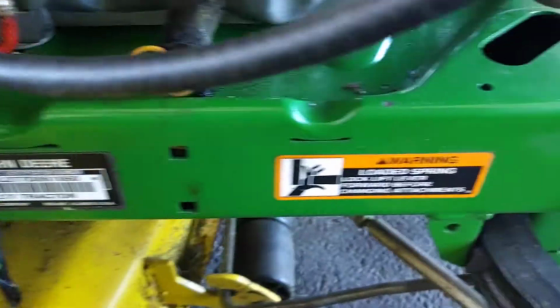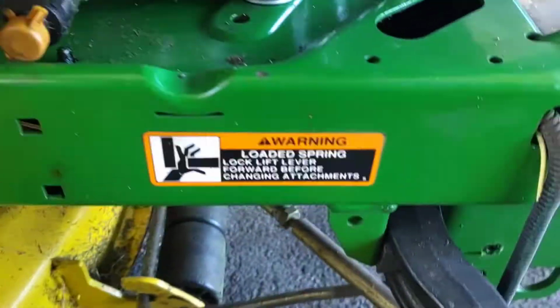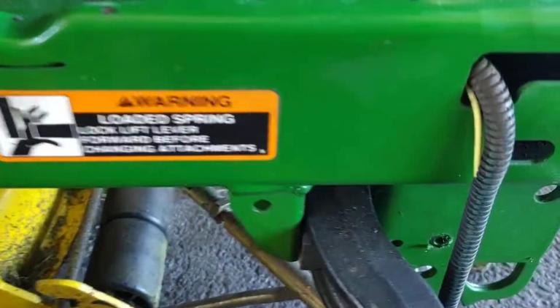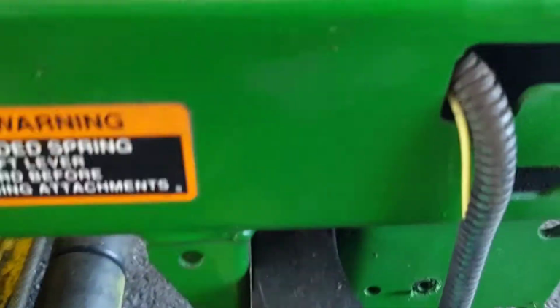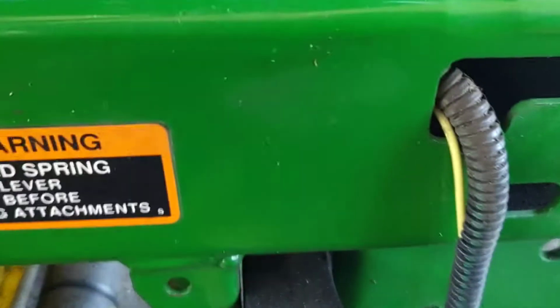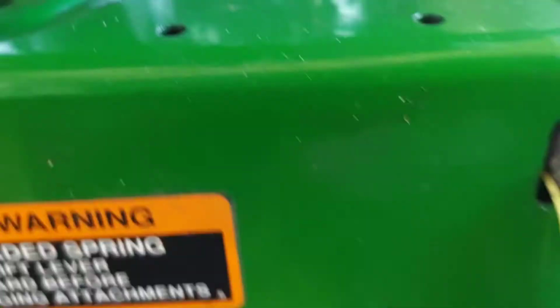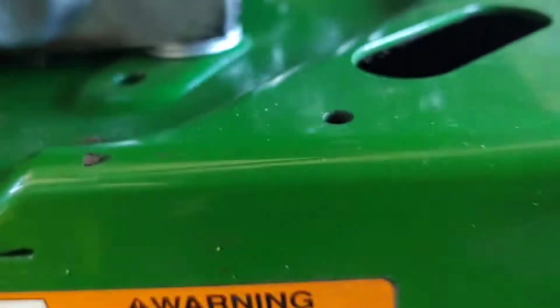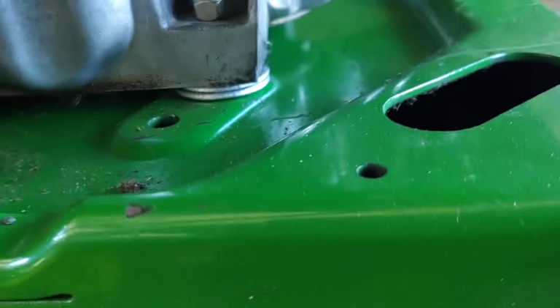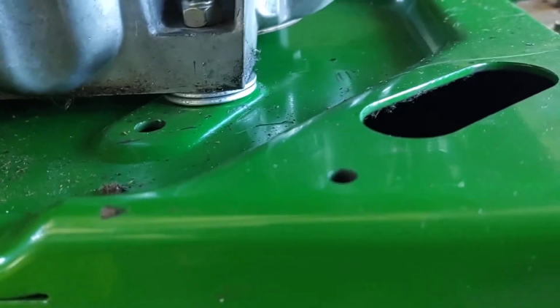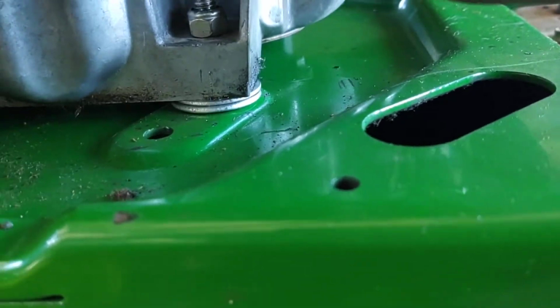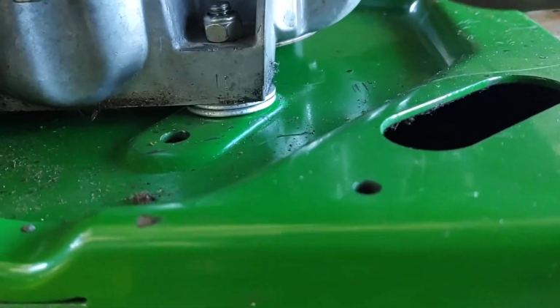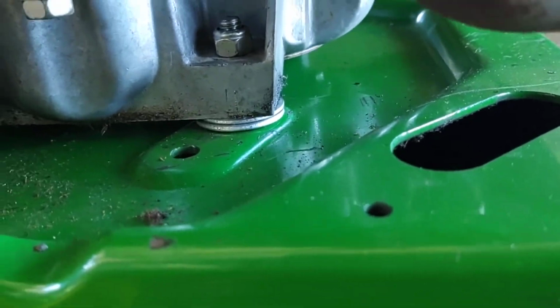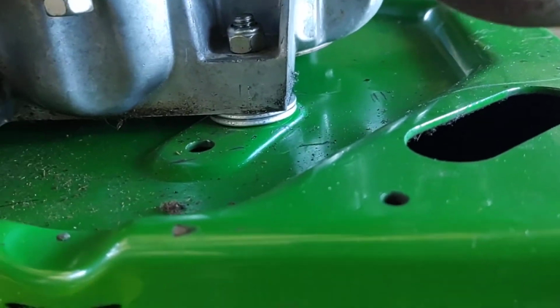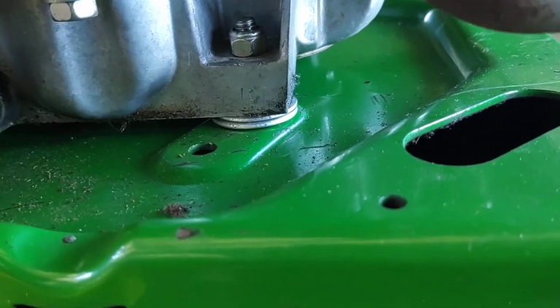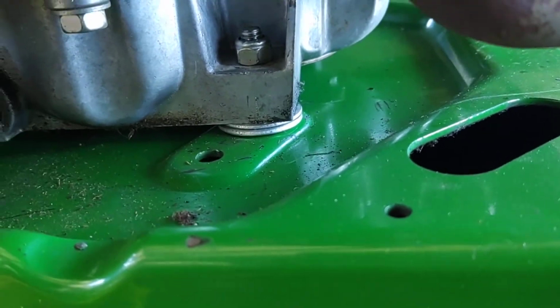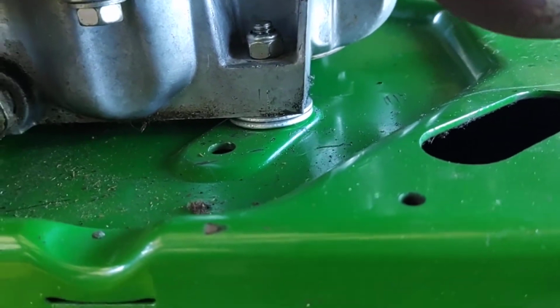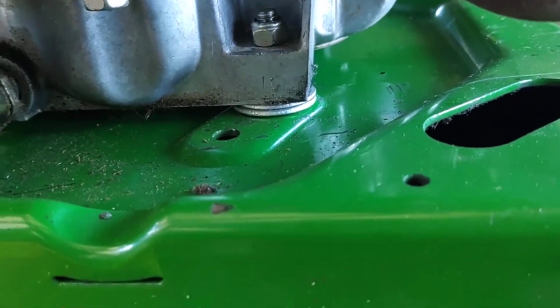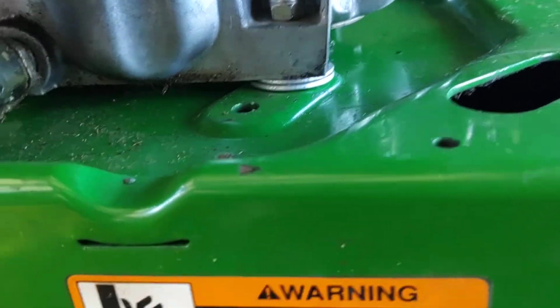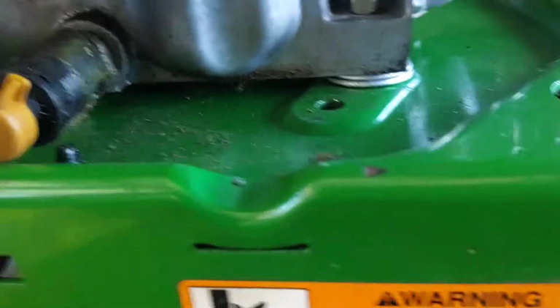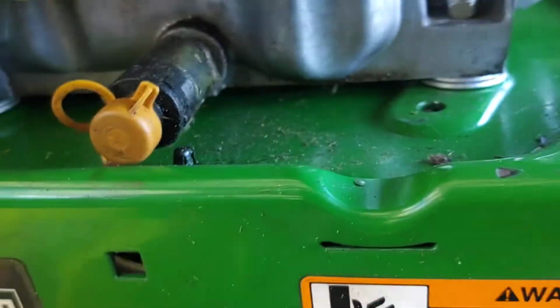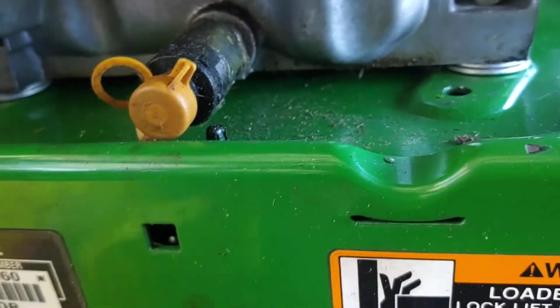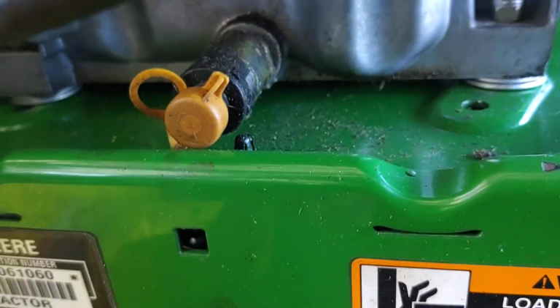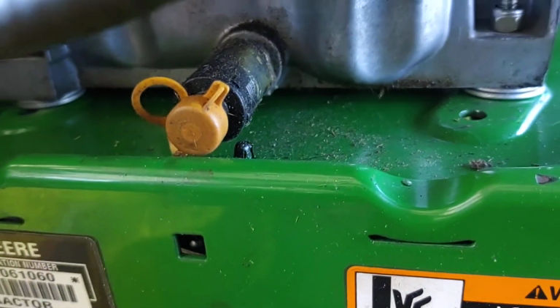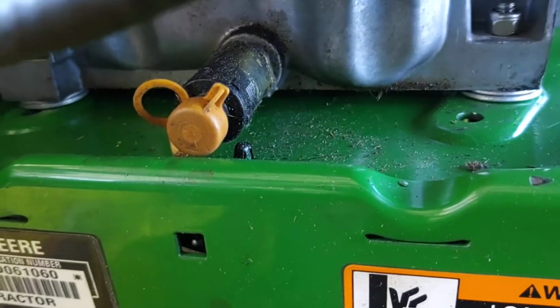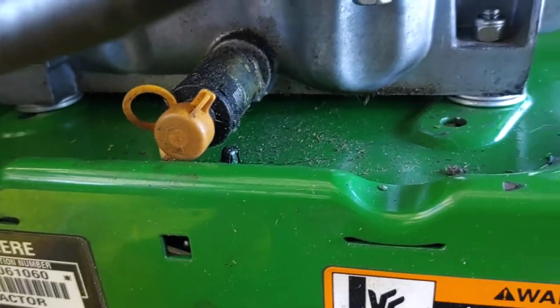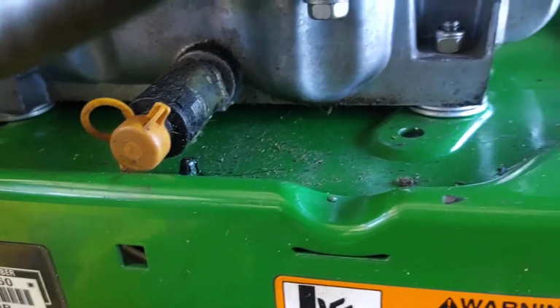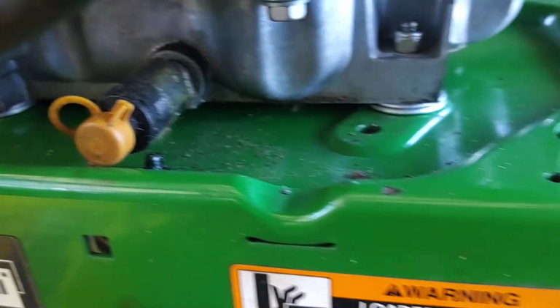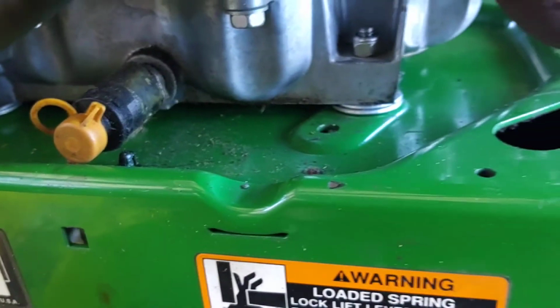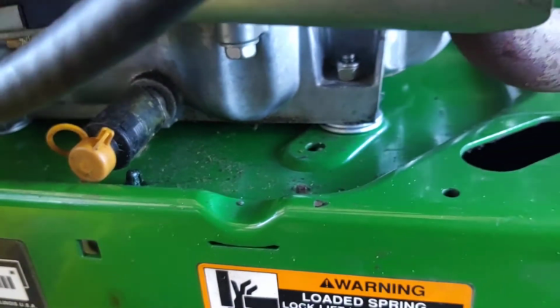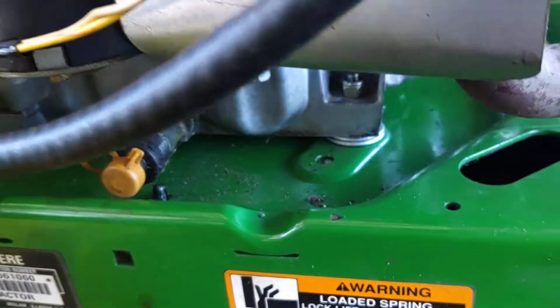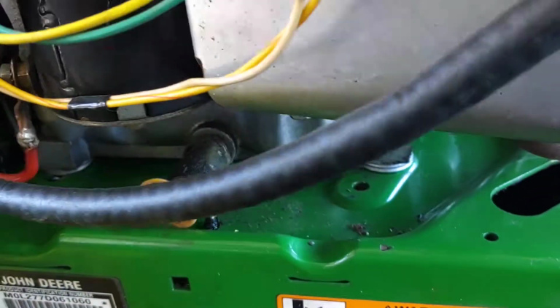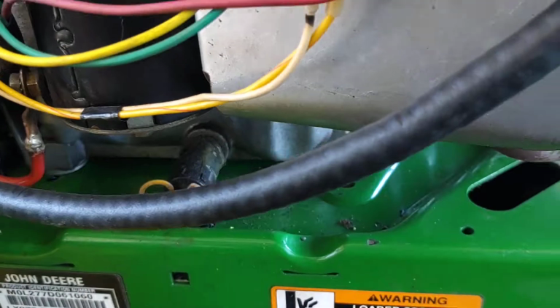You want to add maybe a couple of washers or shims to raise the engine up a little, because you want your oil to hit your oil filter.